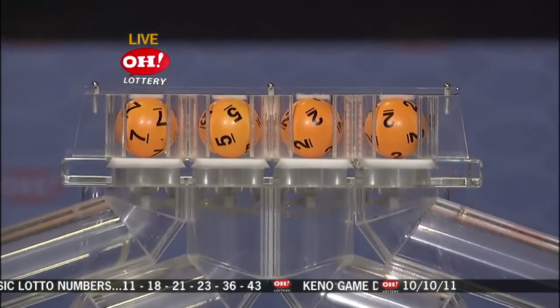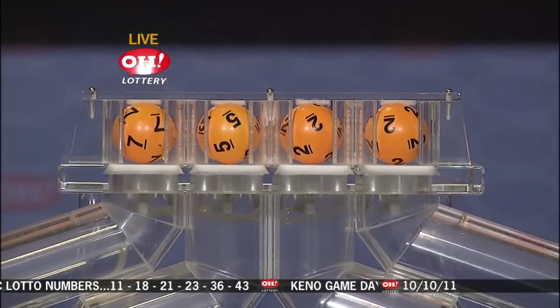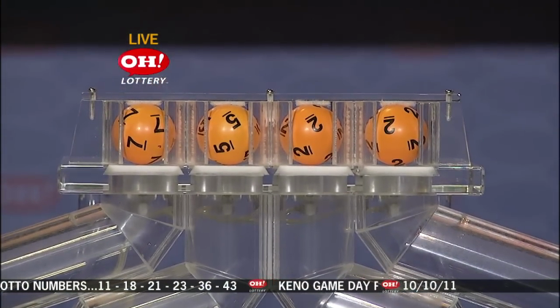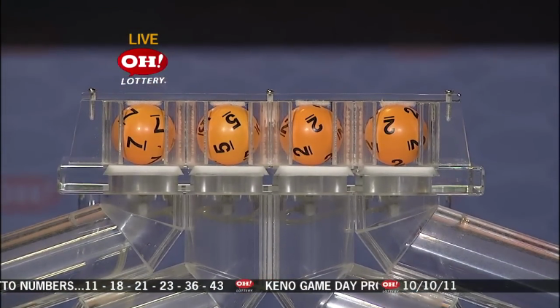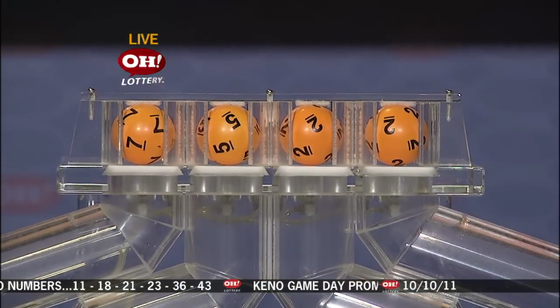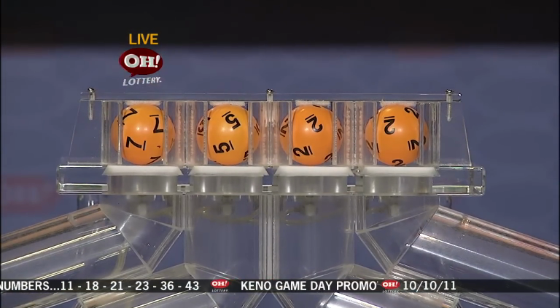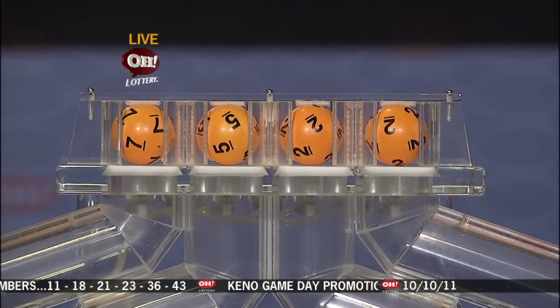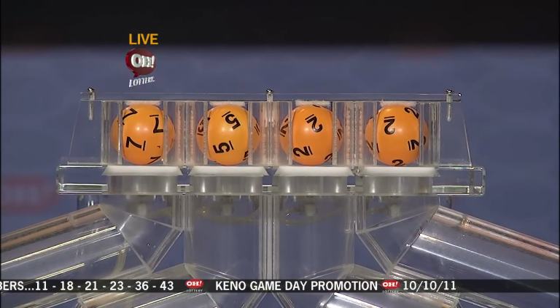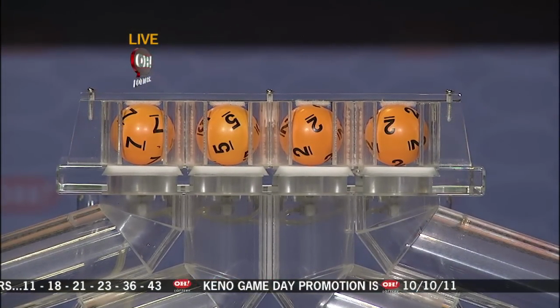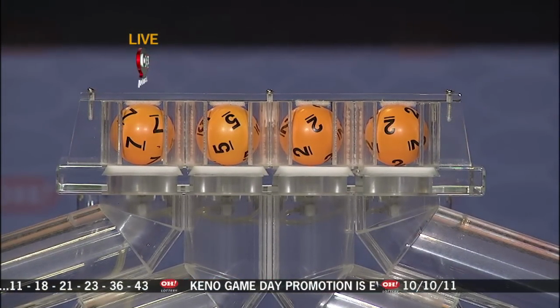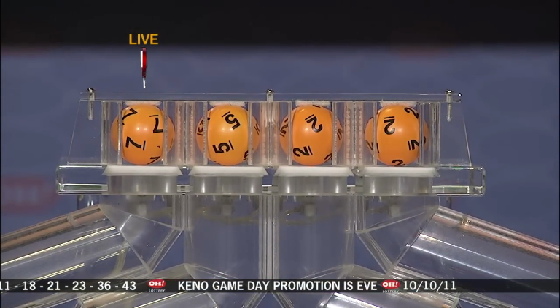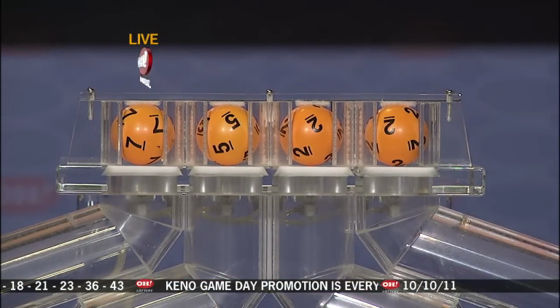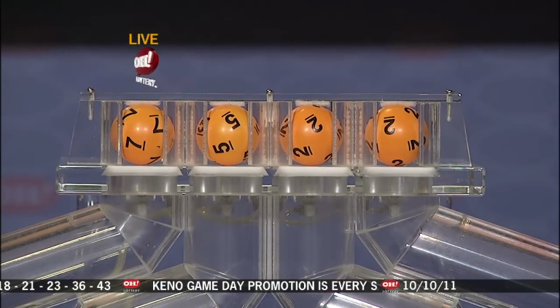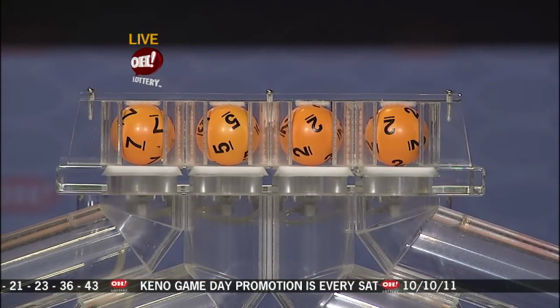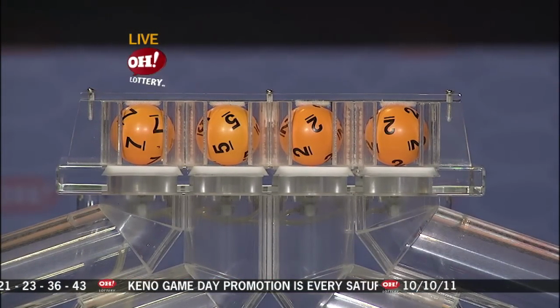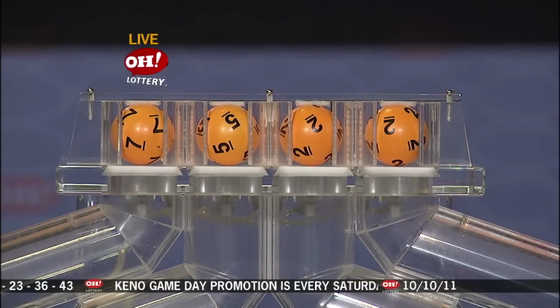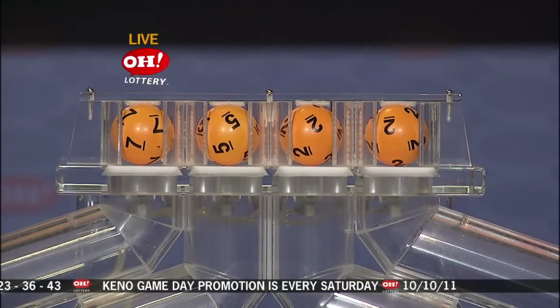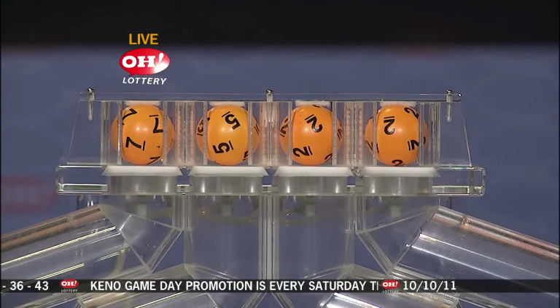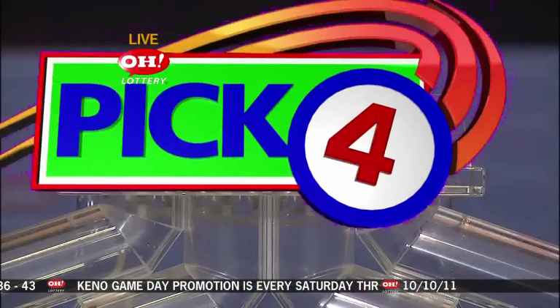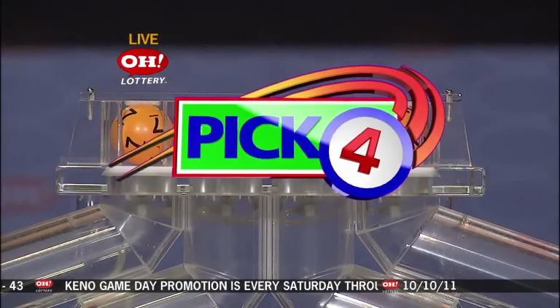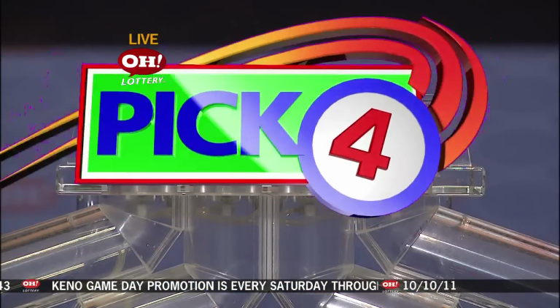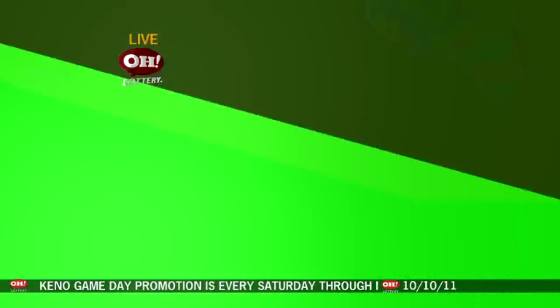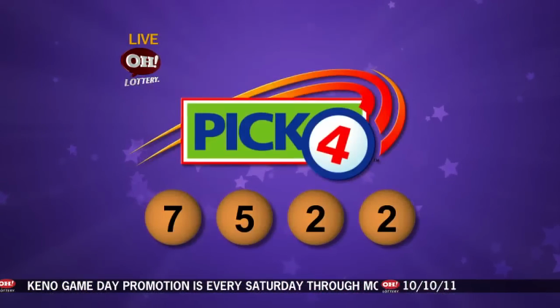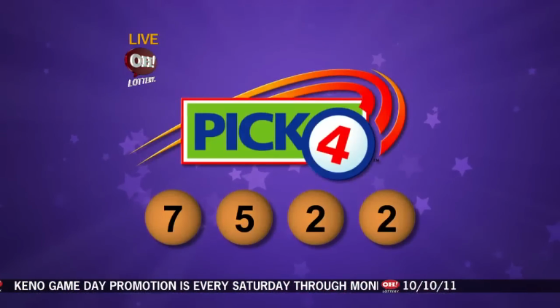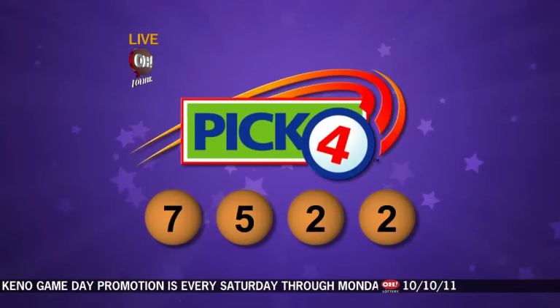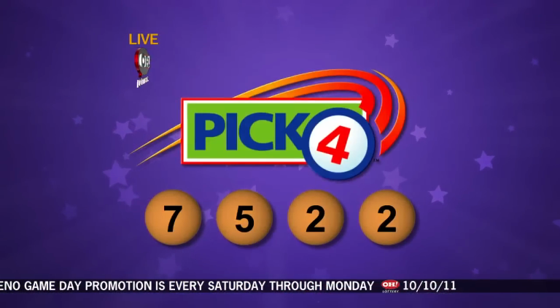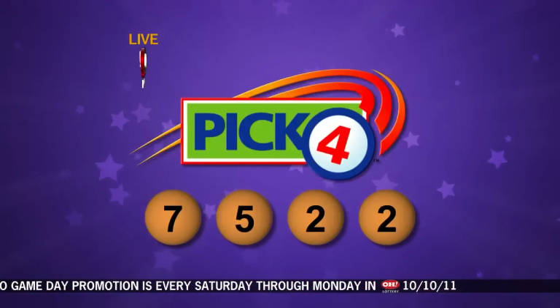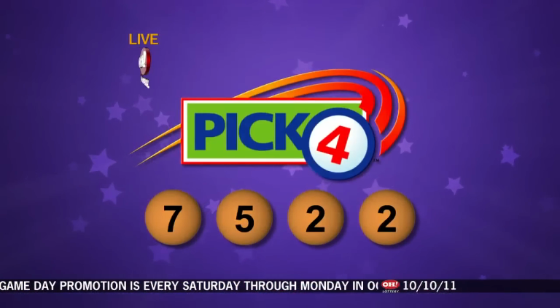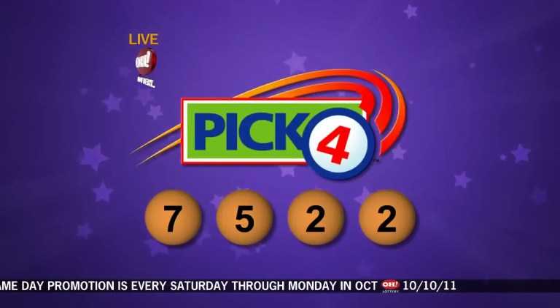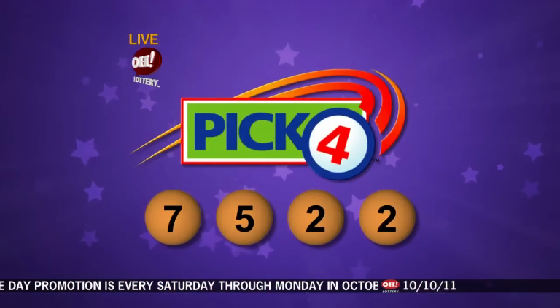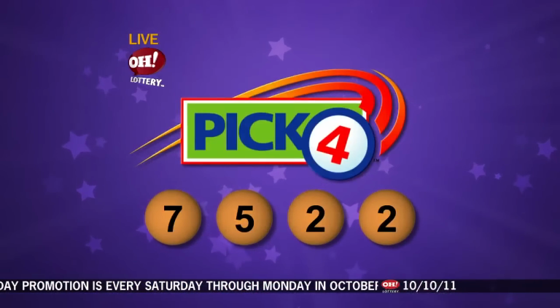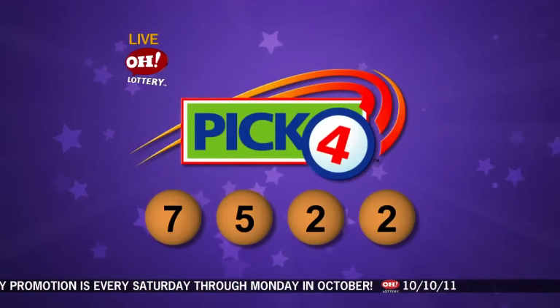Number 7, a 5, number 2, and last is number 2. So again that winning Pick 4 number is 7, 5, 2, 2.